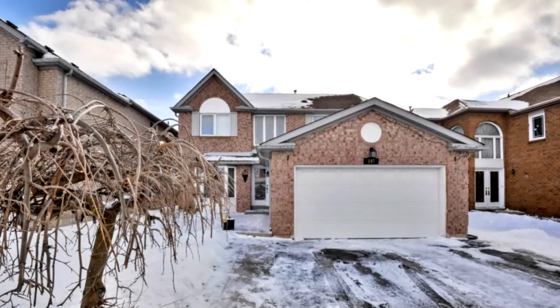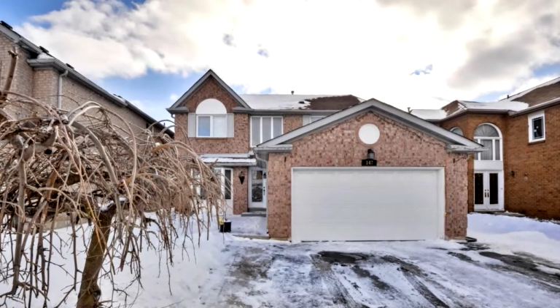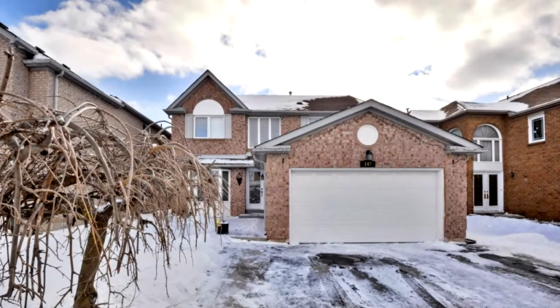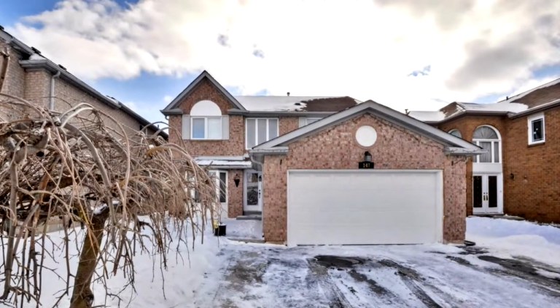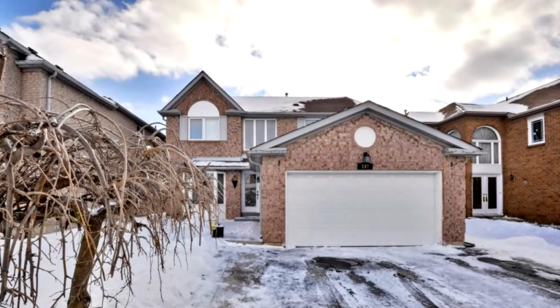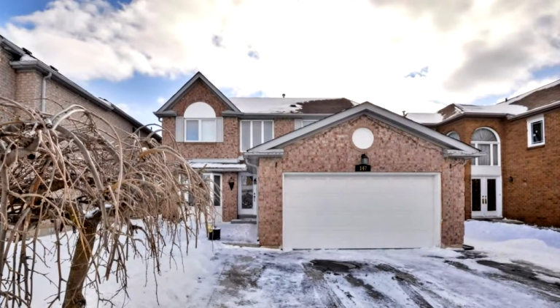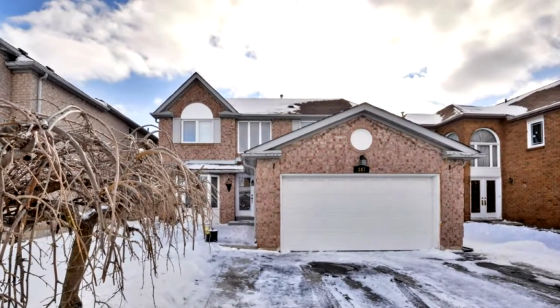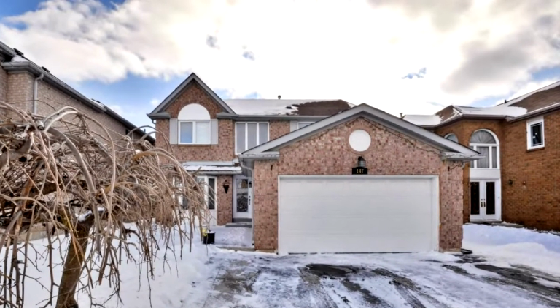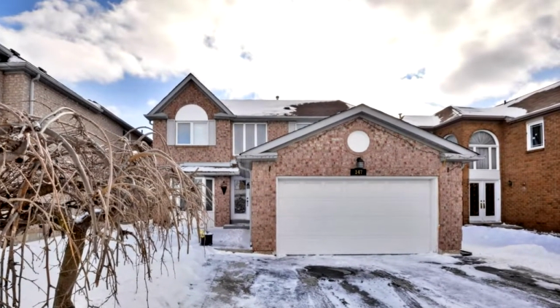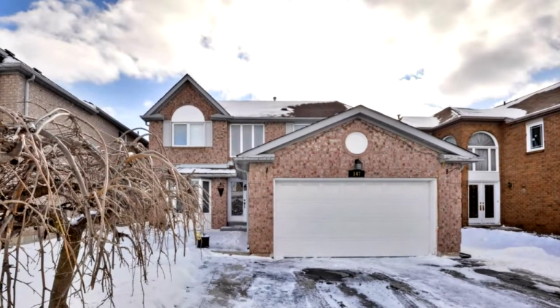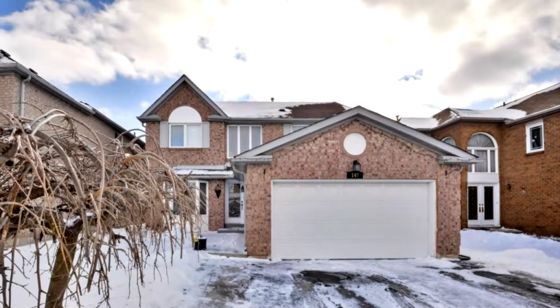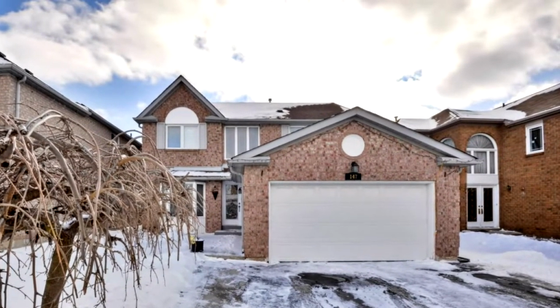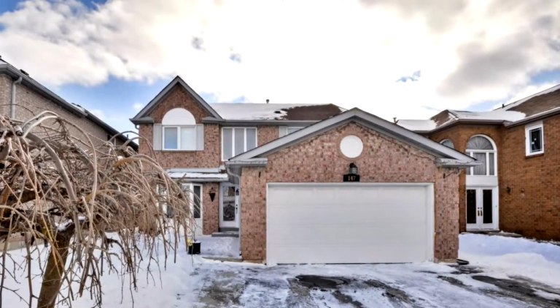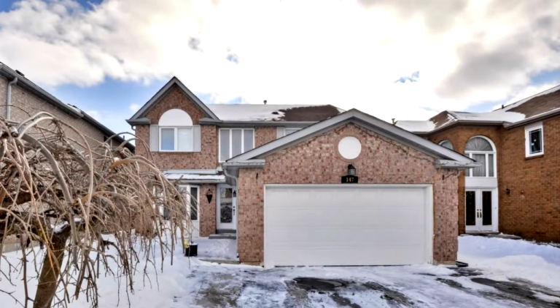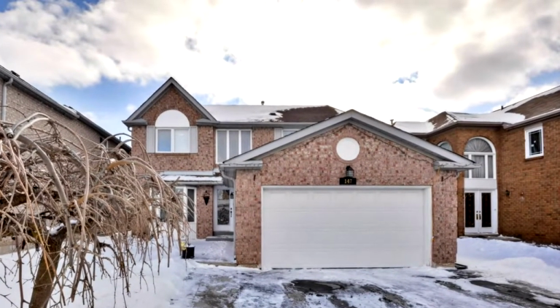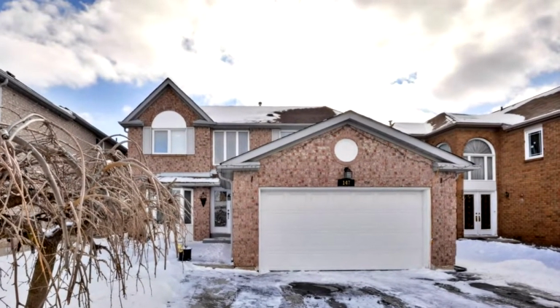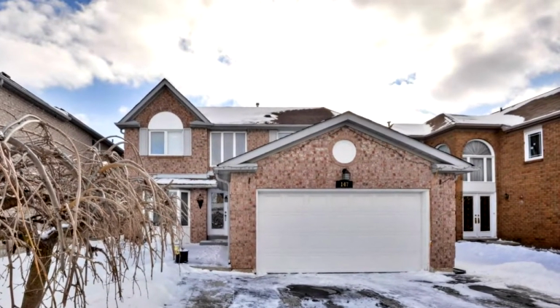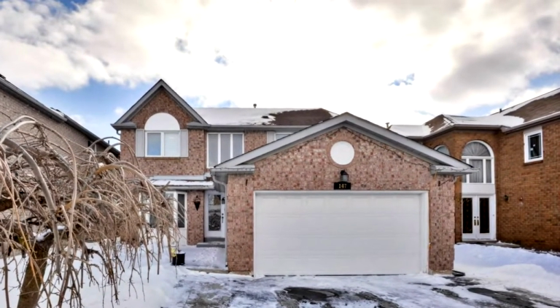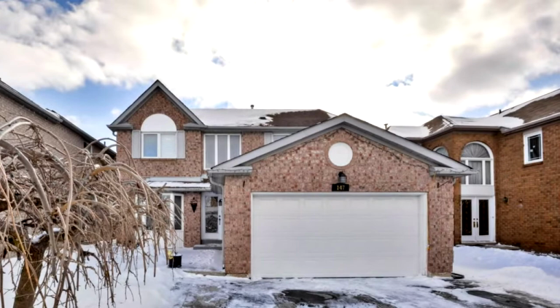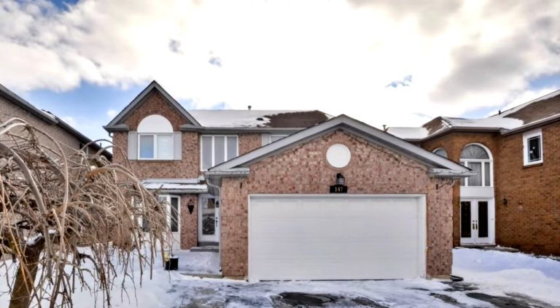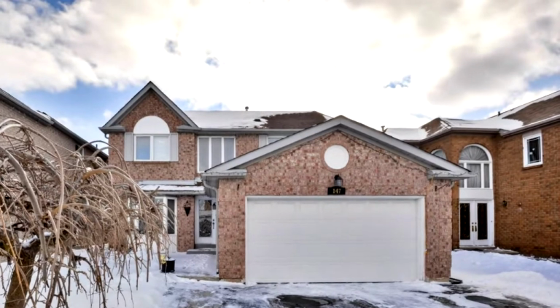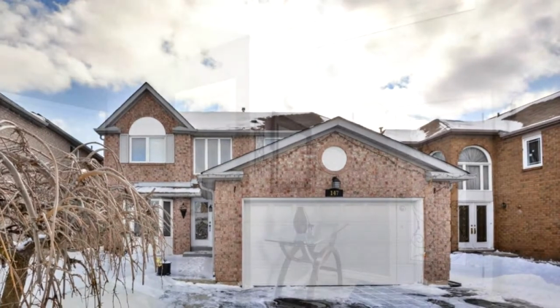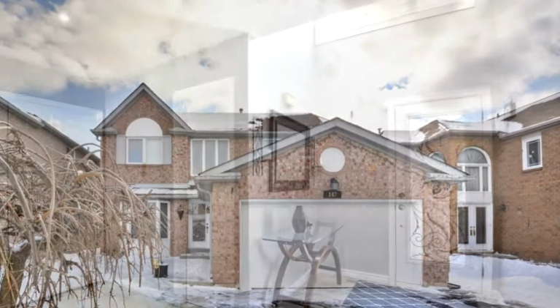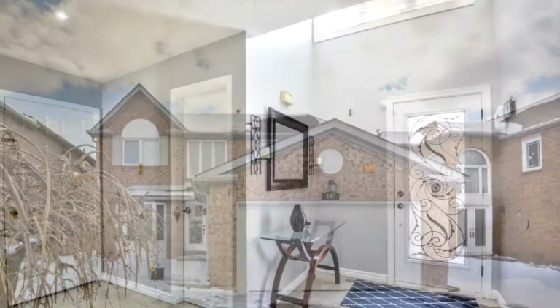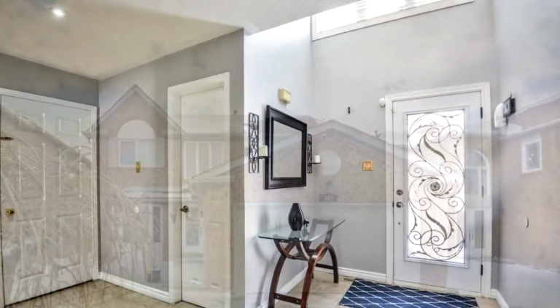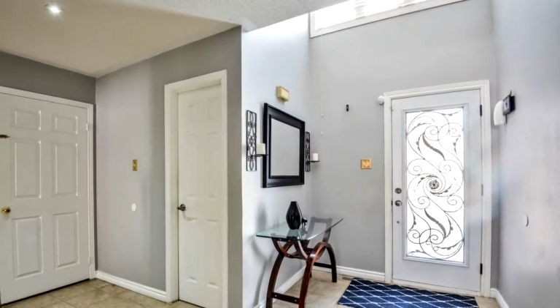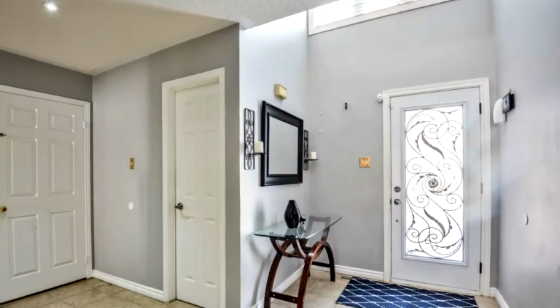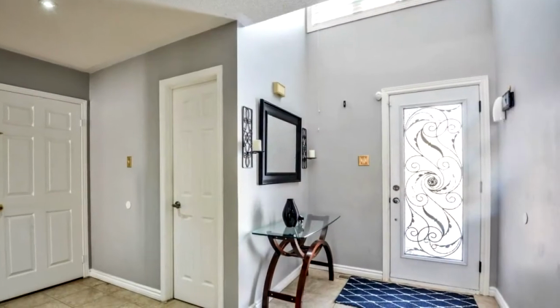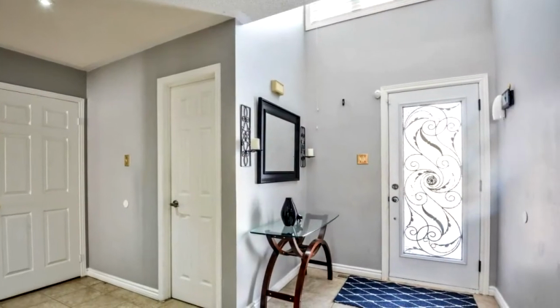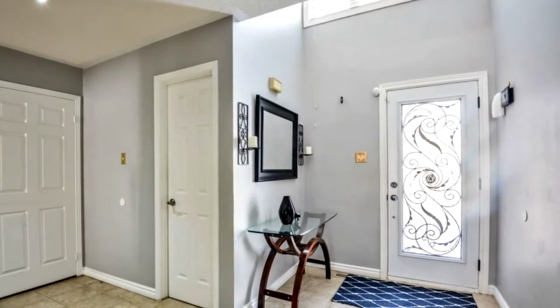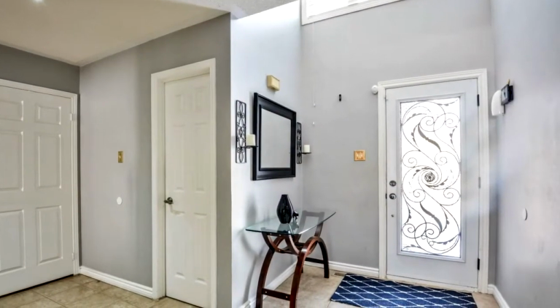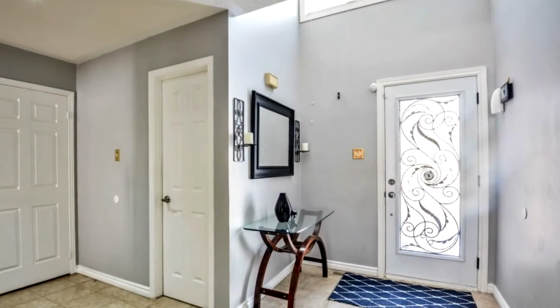Welcome to 147 Moffitt Avenue in Brampton — an elegantly upgraded, all-brick, four-bedroom detached home.